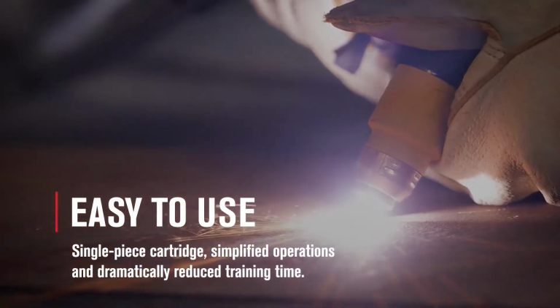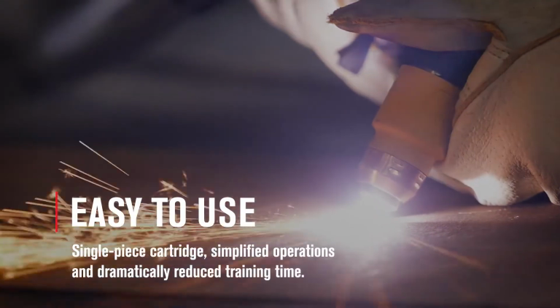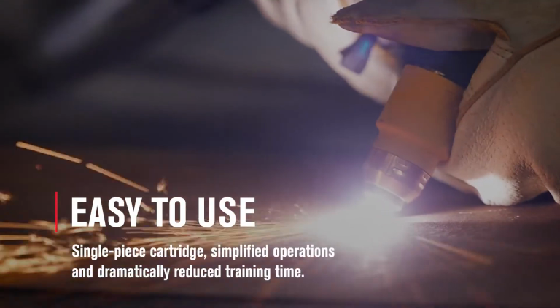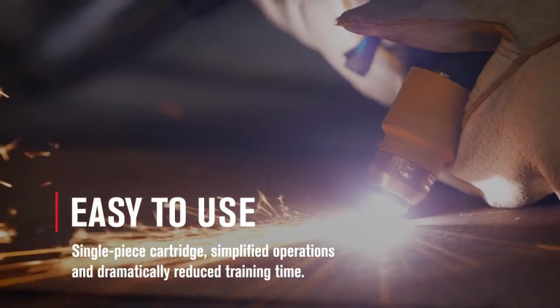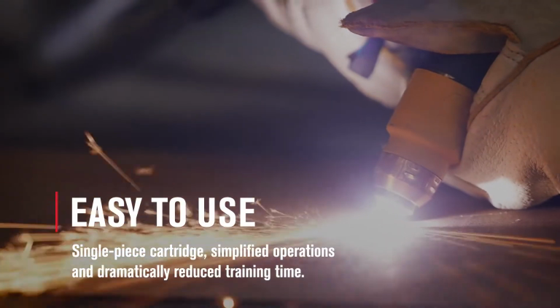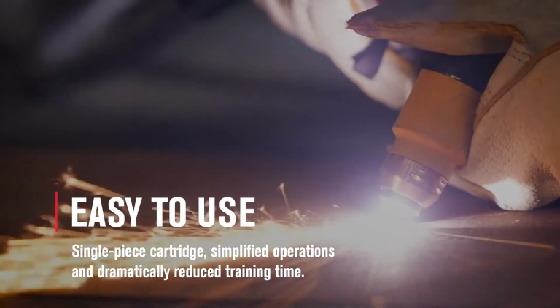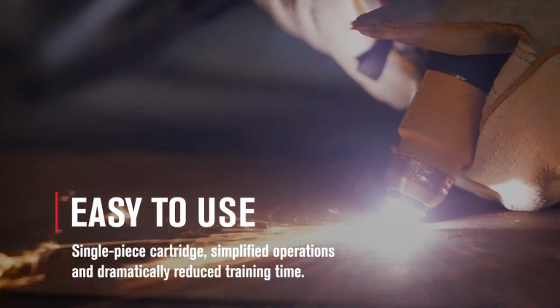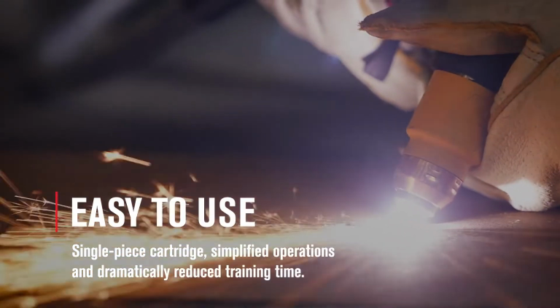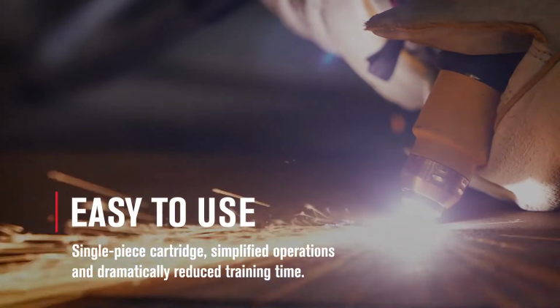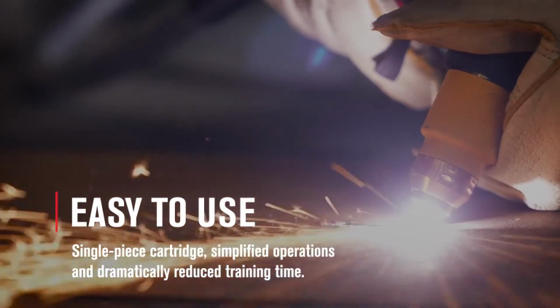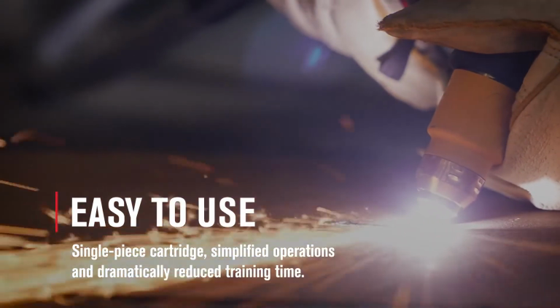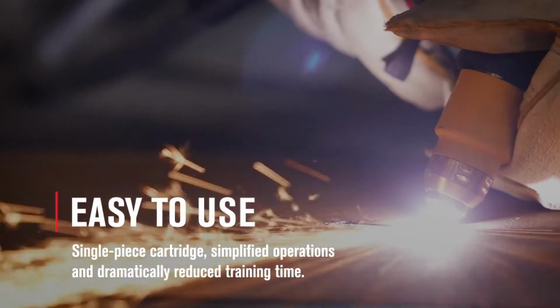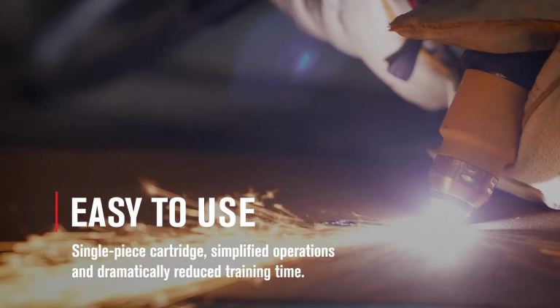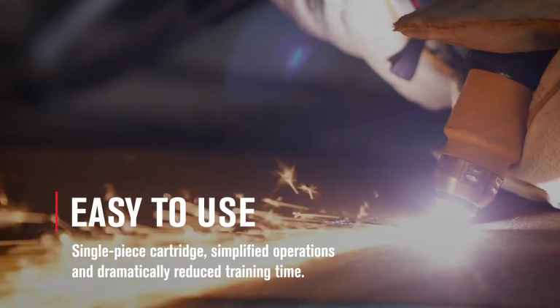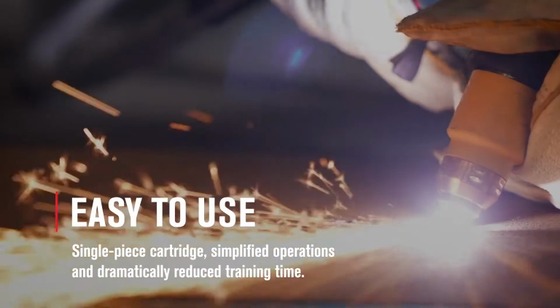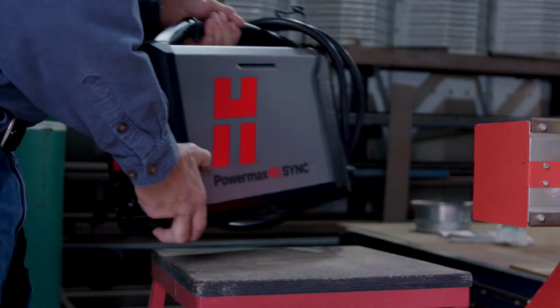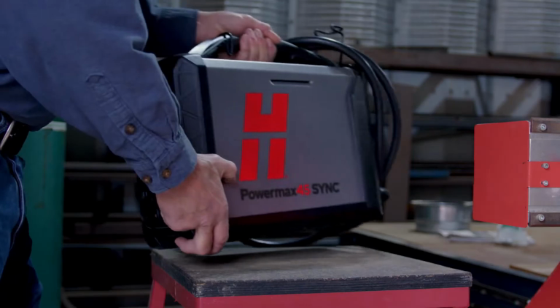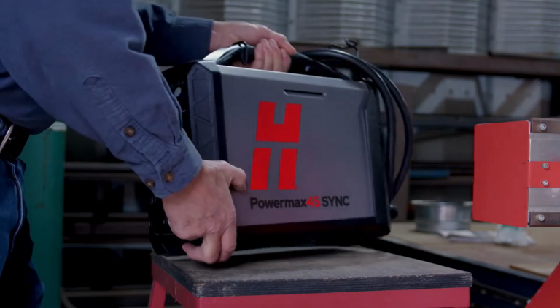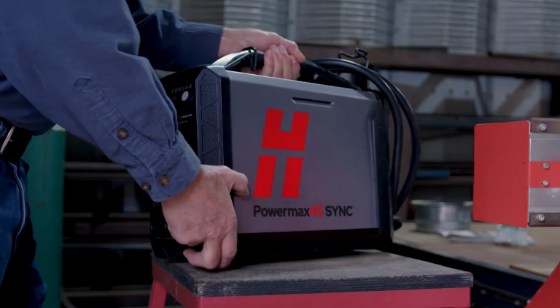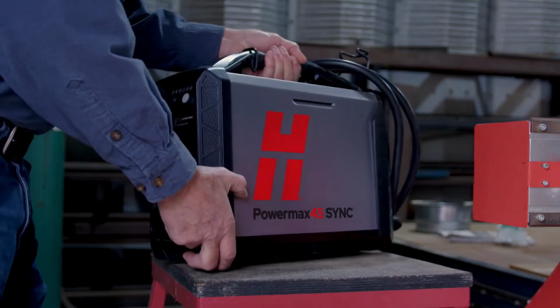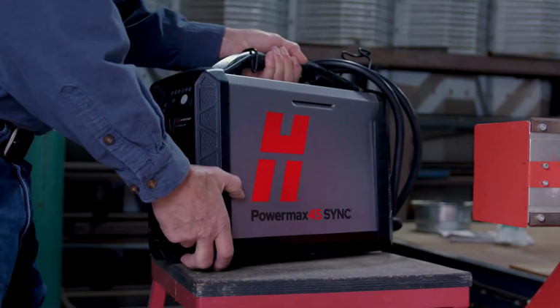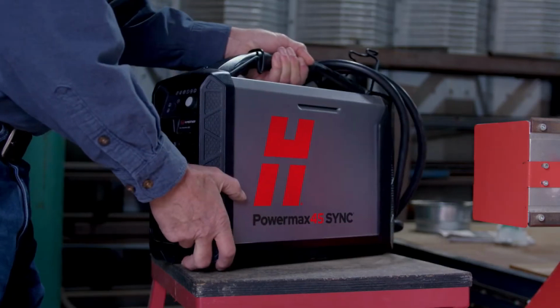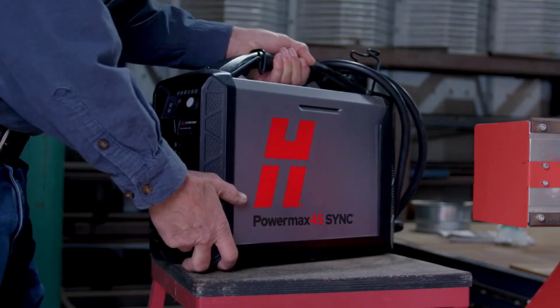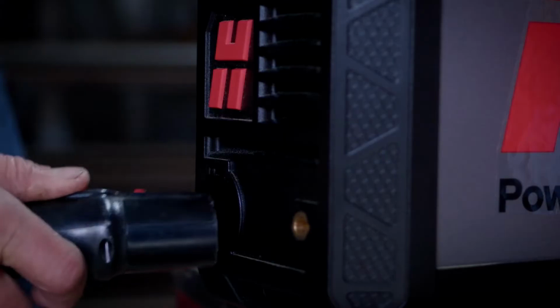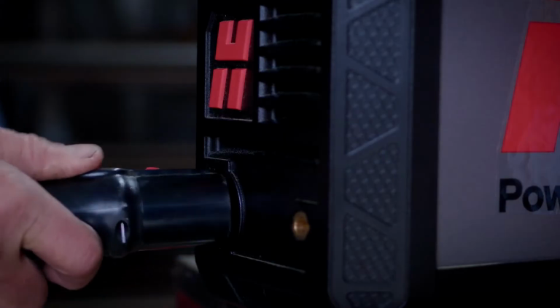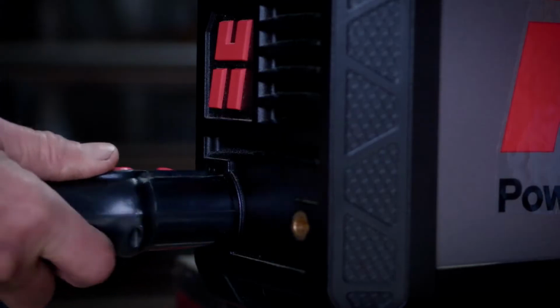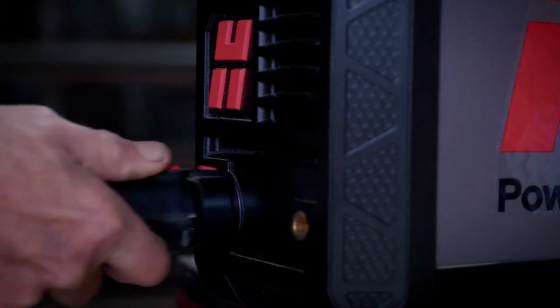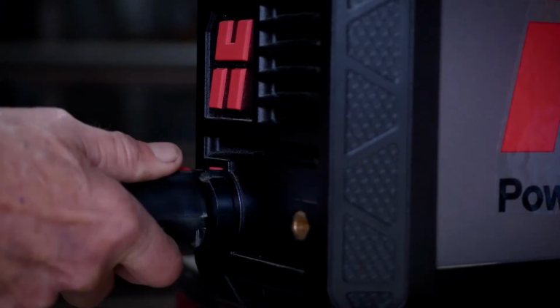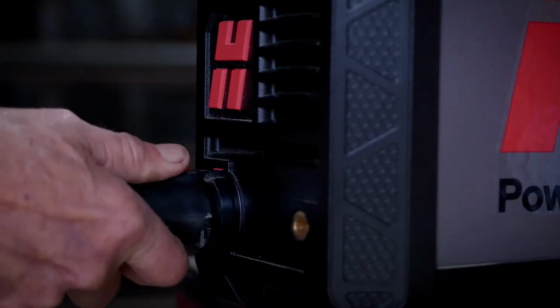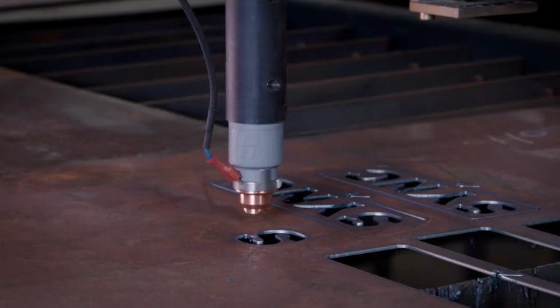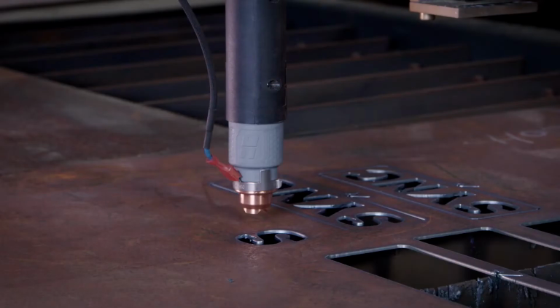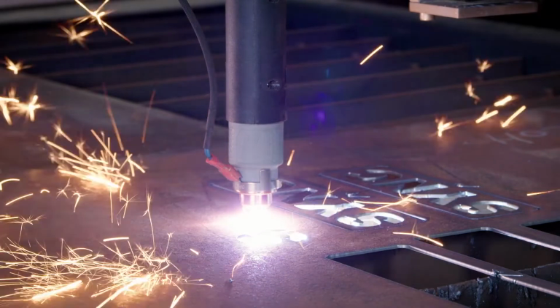The setup of this machine is as easy as plug and play. You just pull it out of the box, plug it in, and it's ready to go.